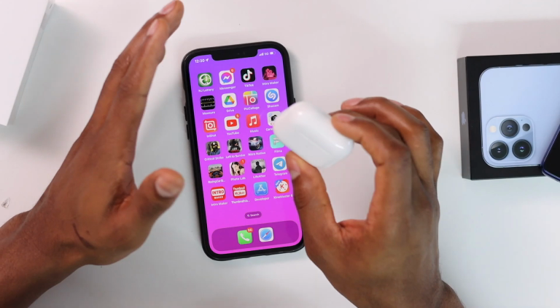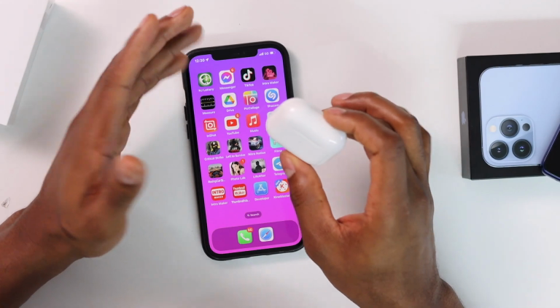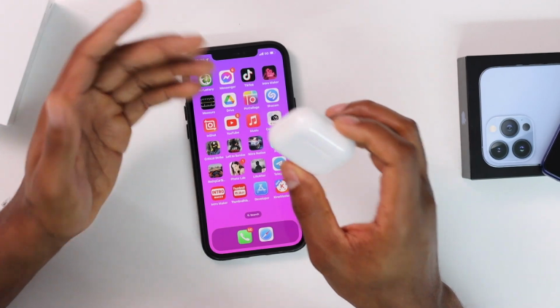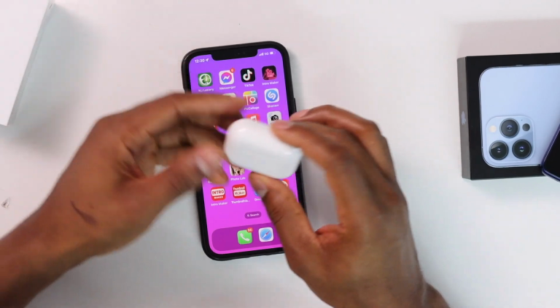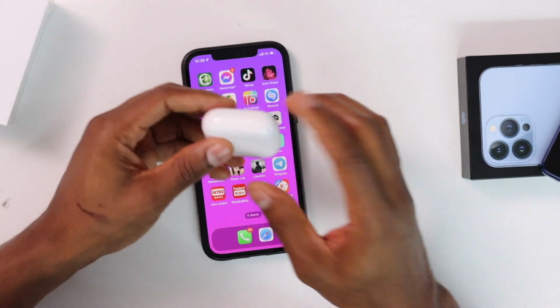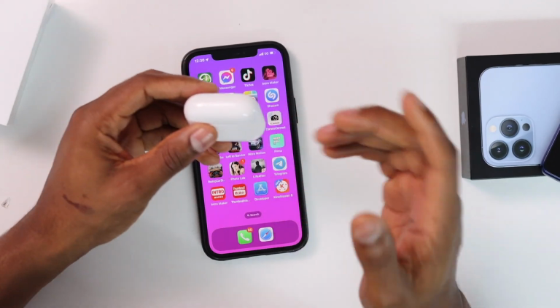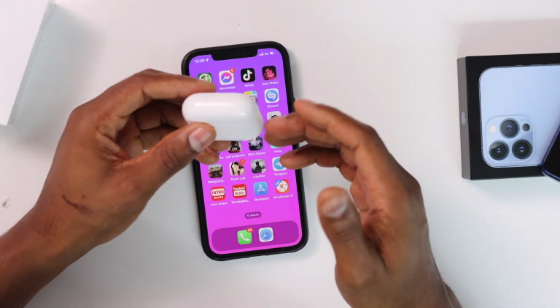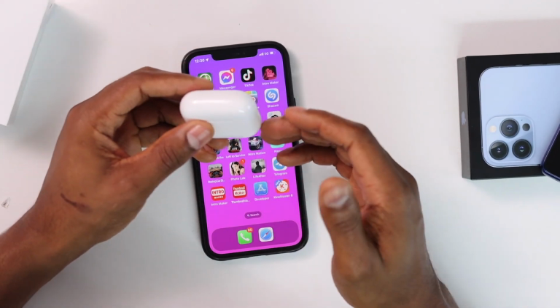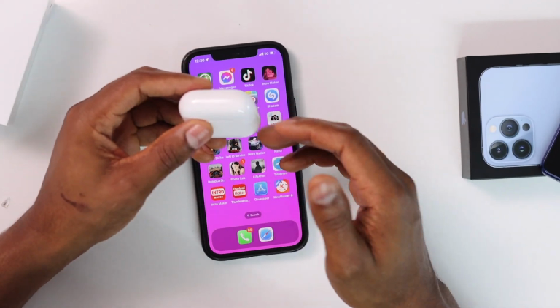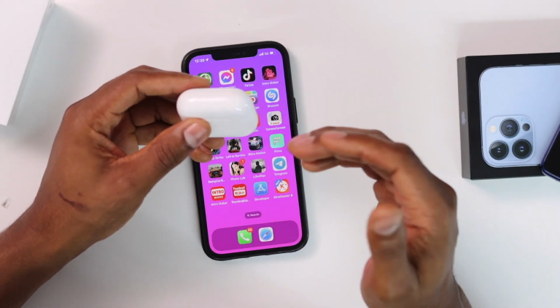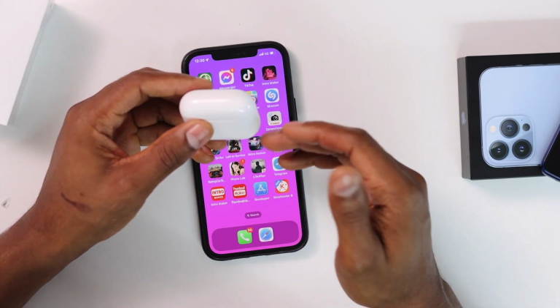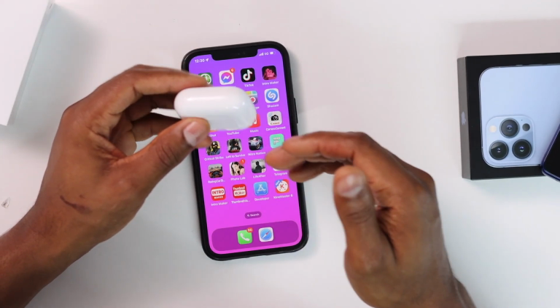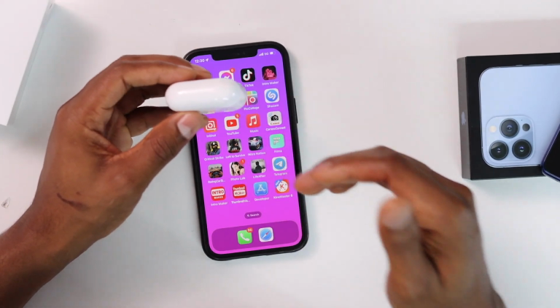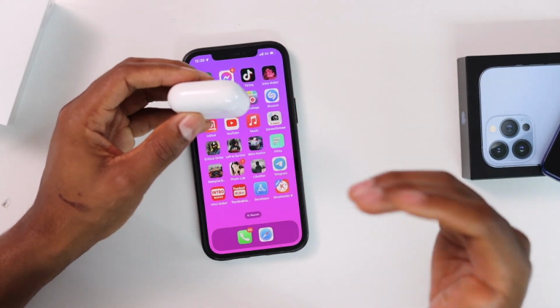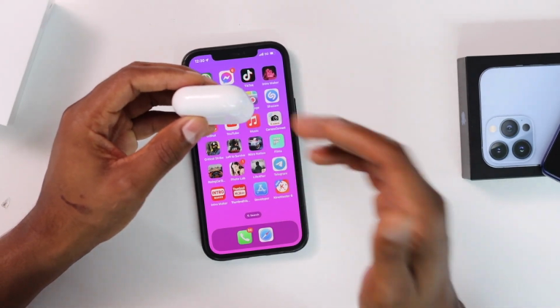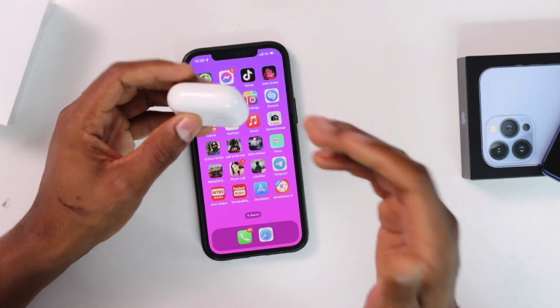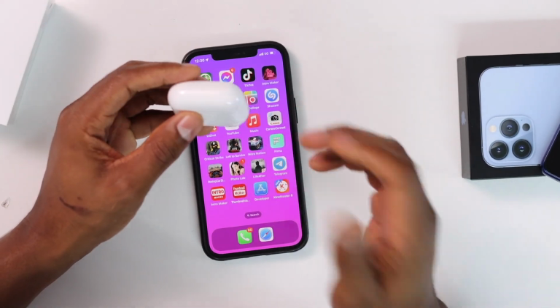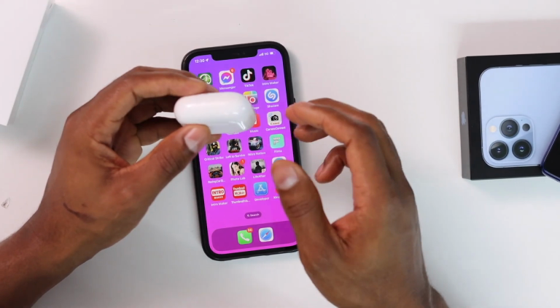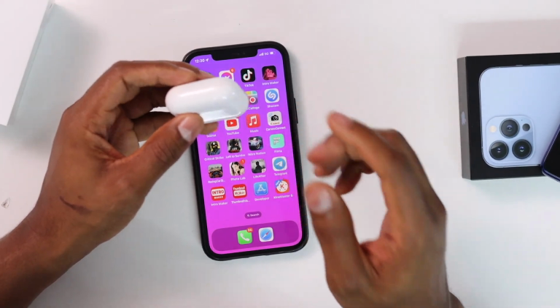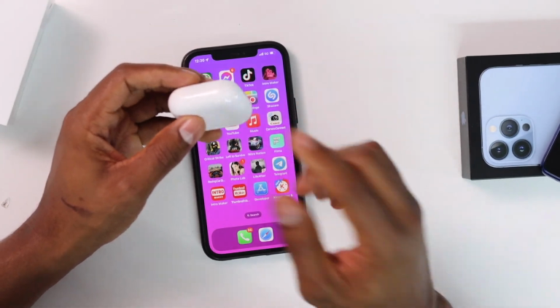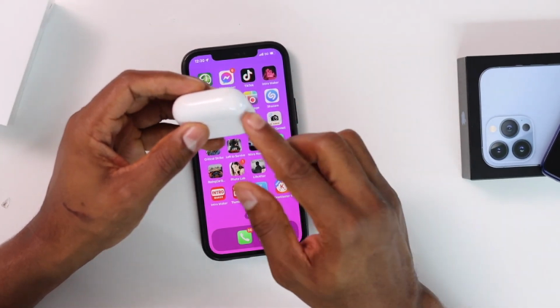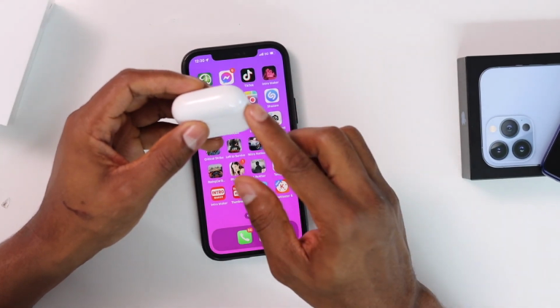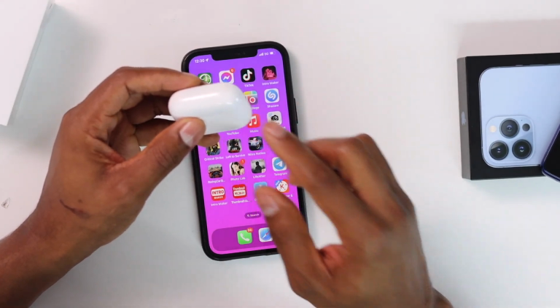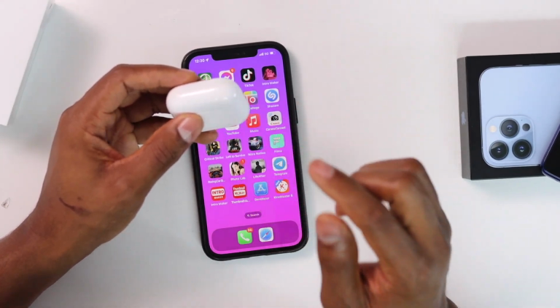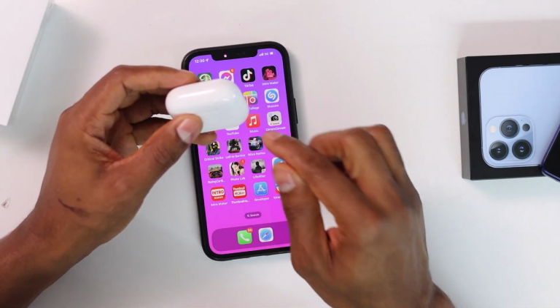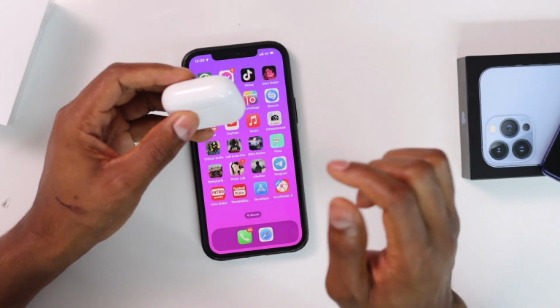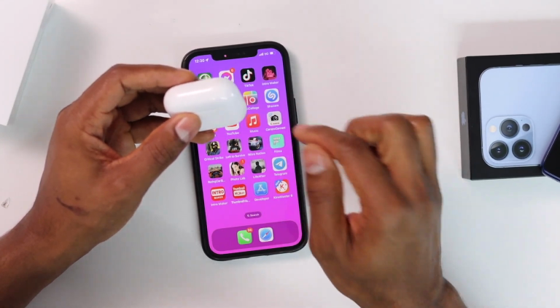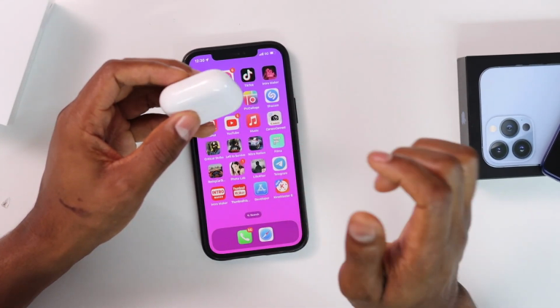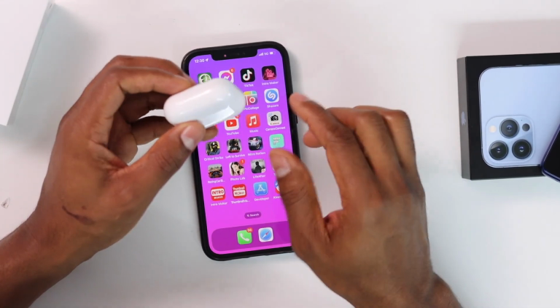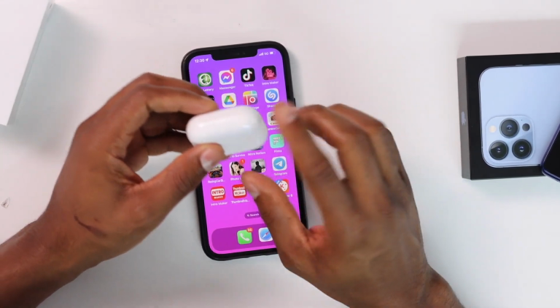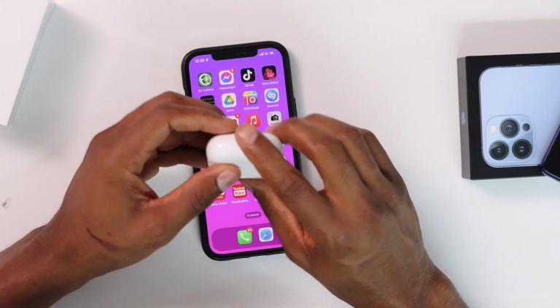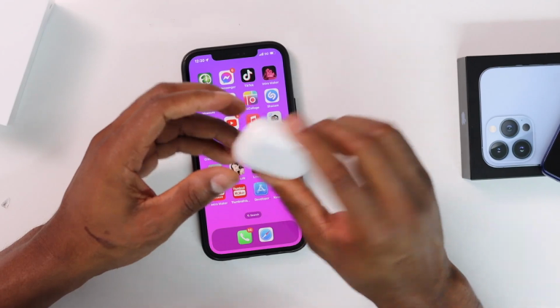What's going on everyone? In today's video I'm going to be showing you how to fix AirPods won't connect to iPhone.